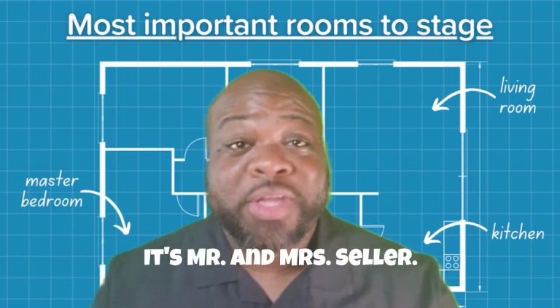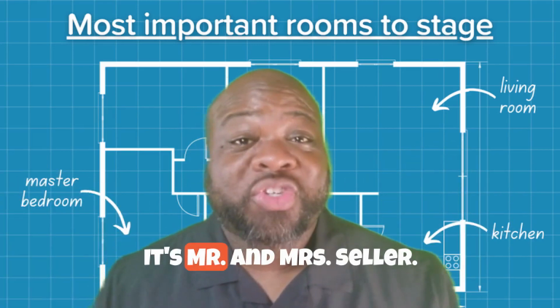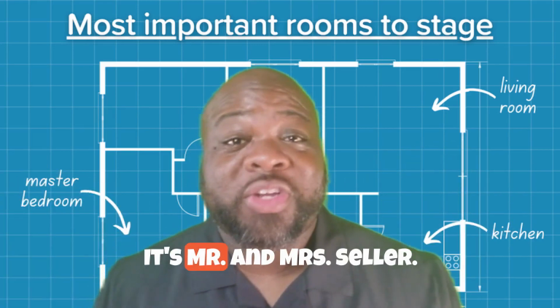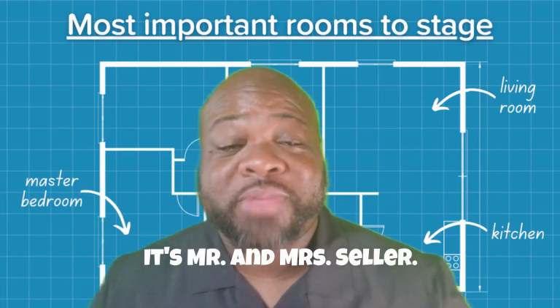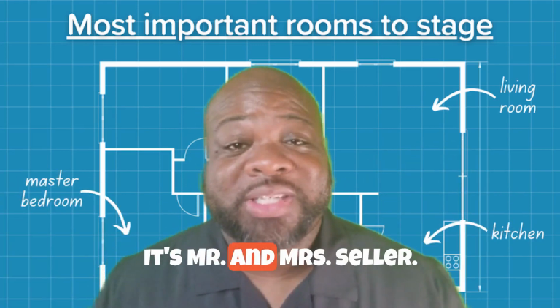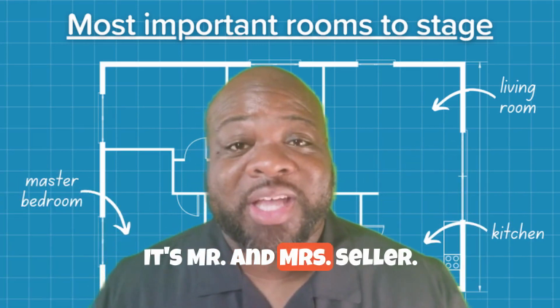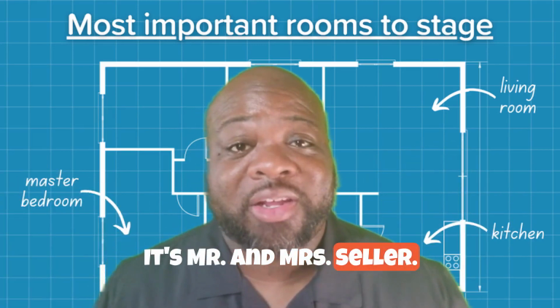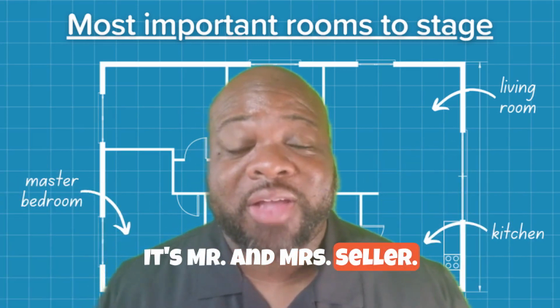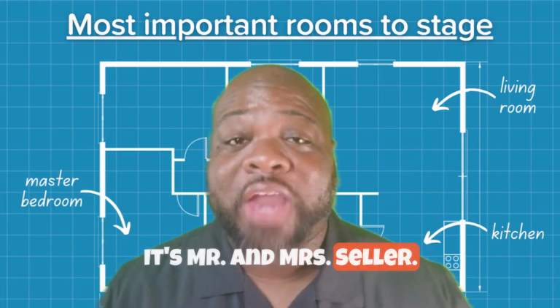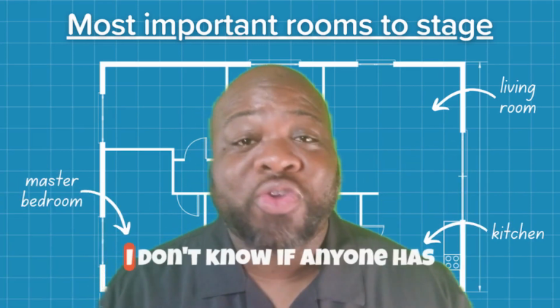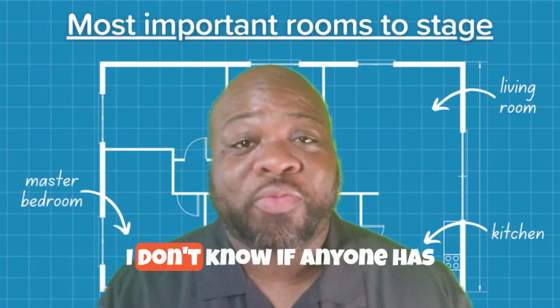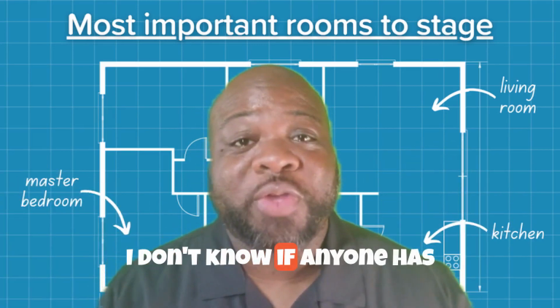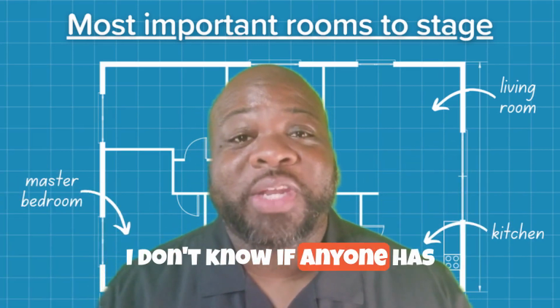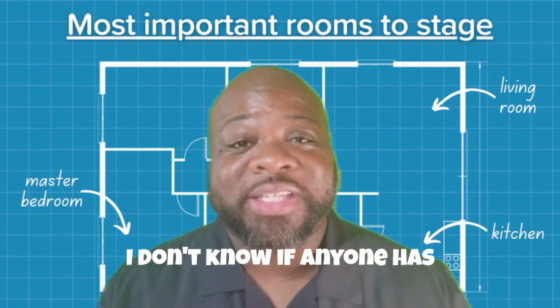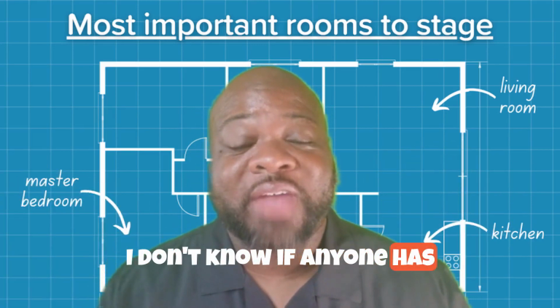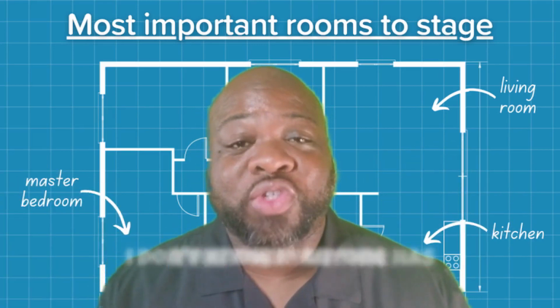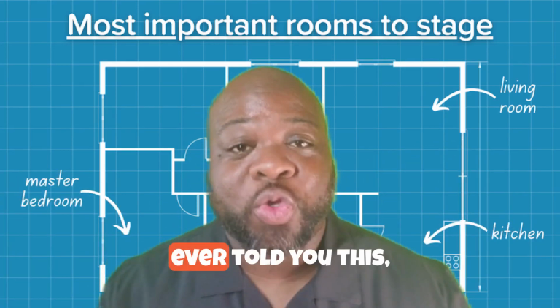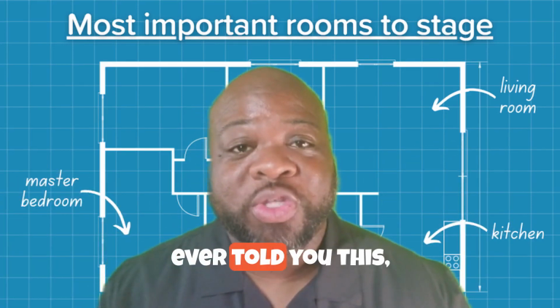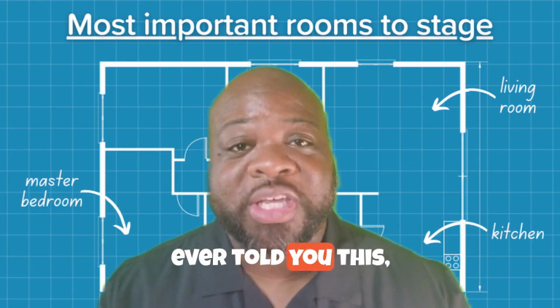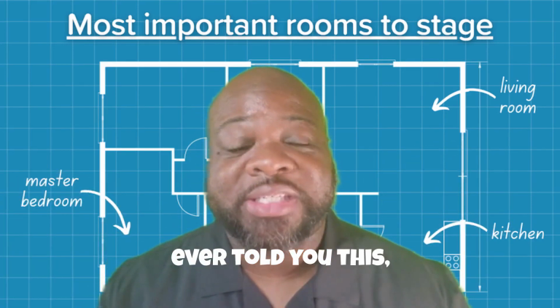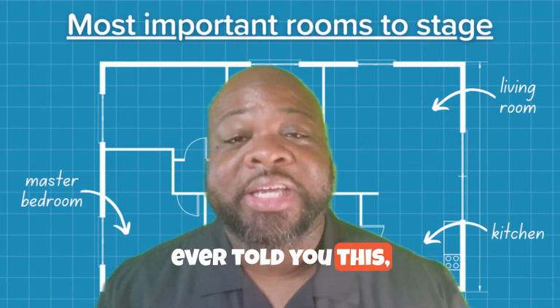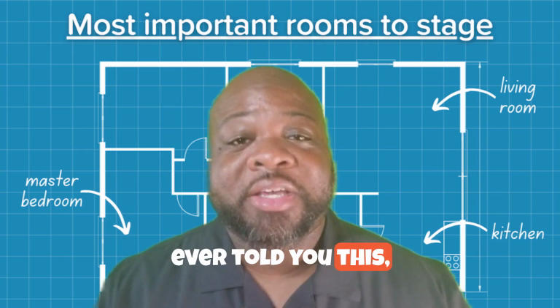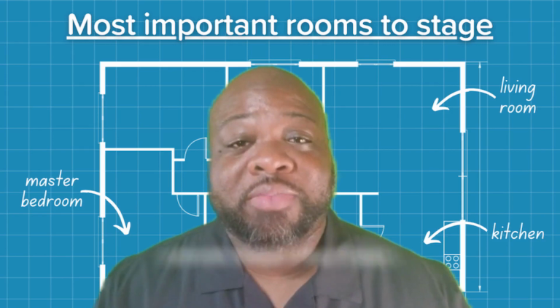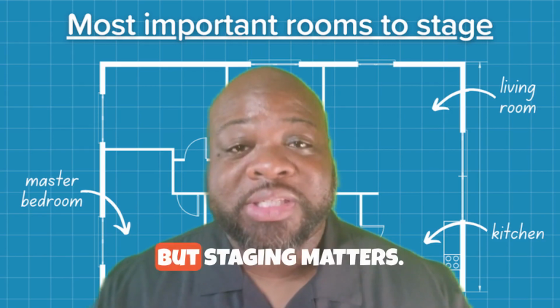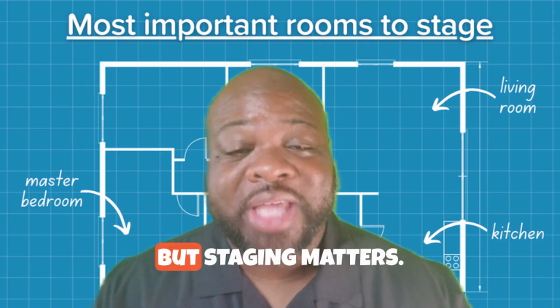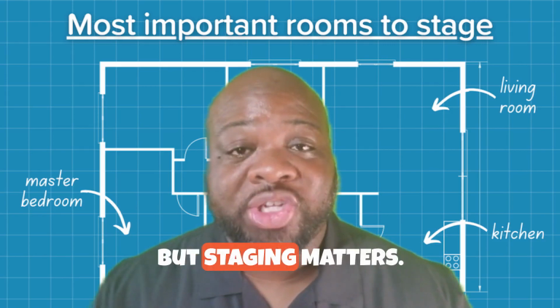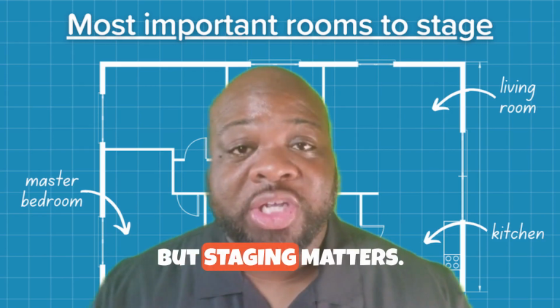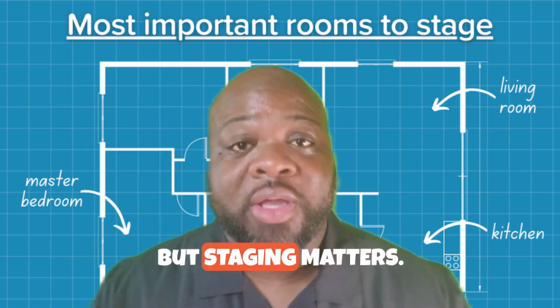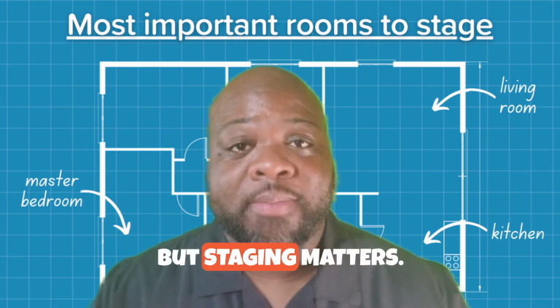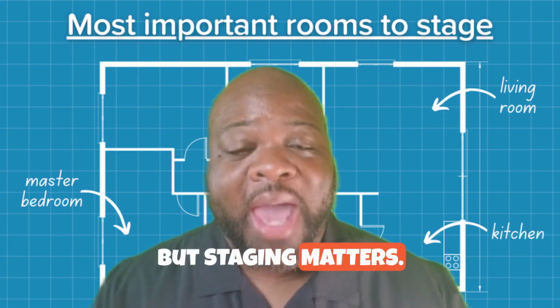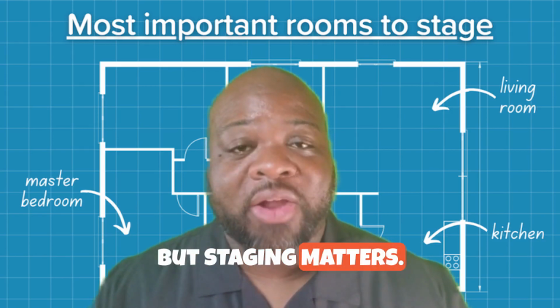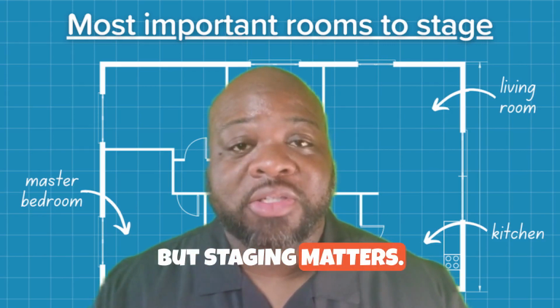Mr. and Mrs. Seller, I don't know if anyone has ever told you this, but staging matters.